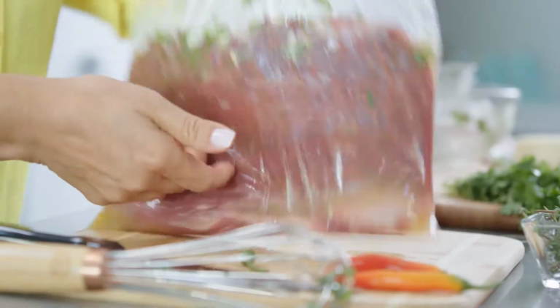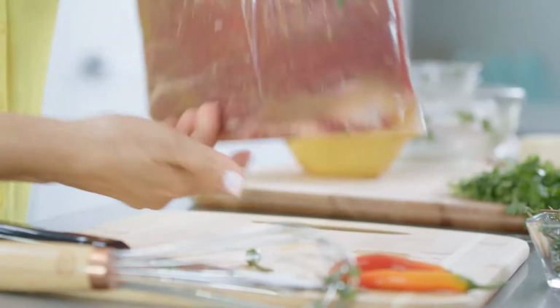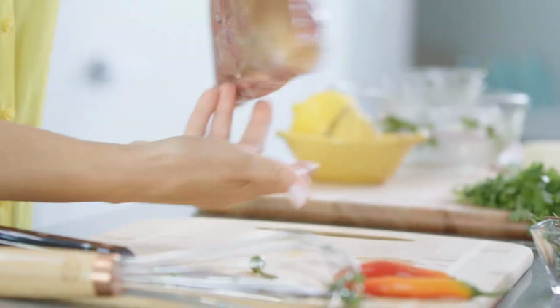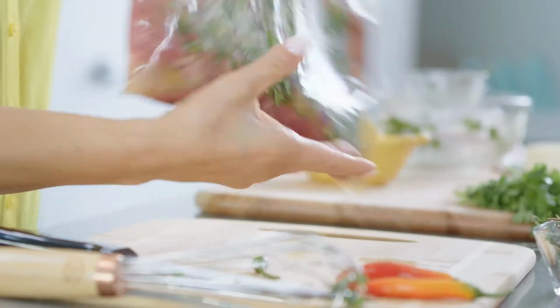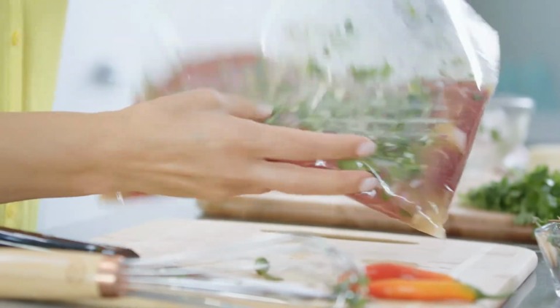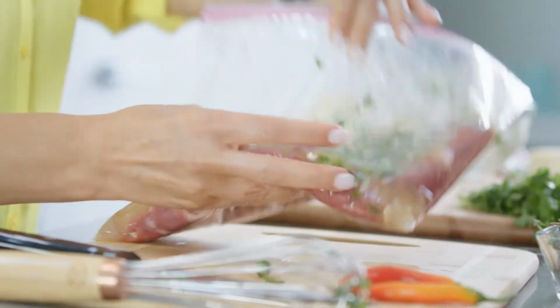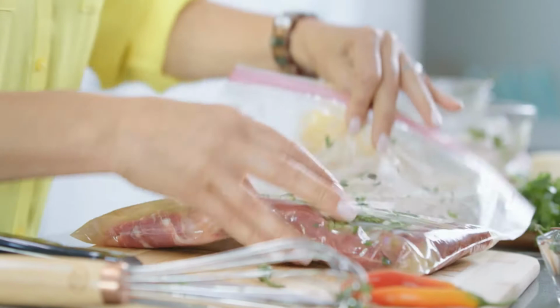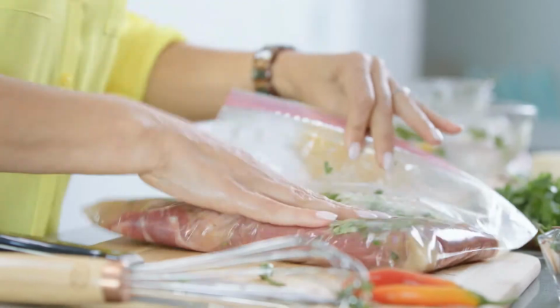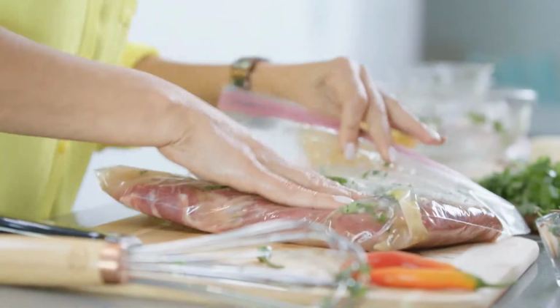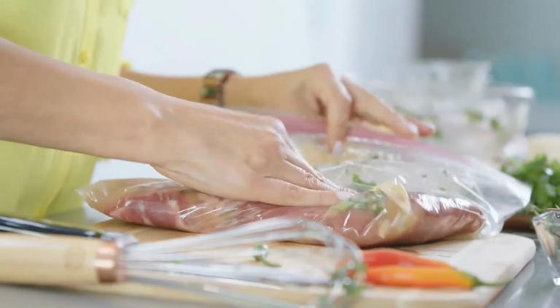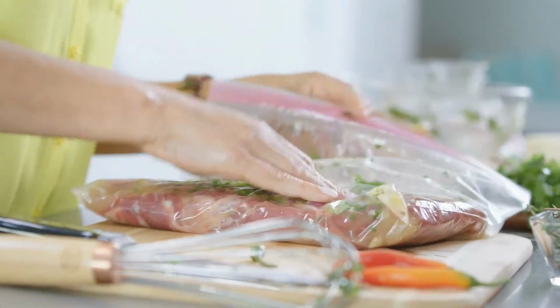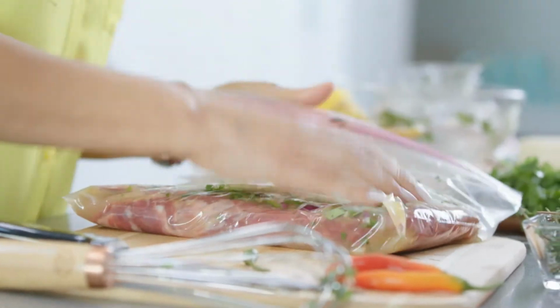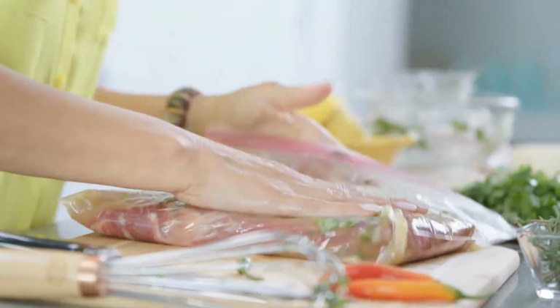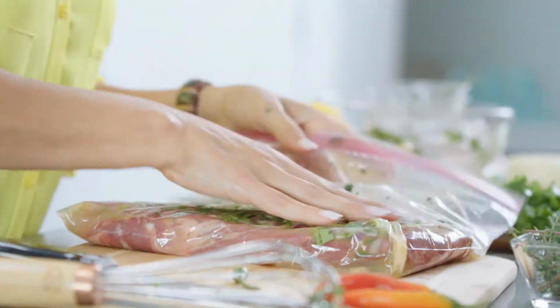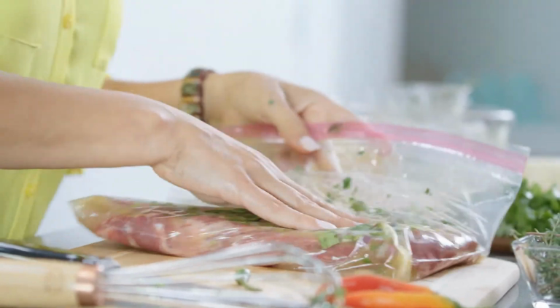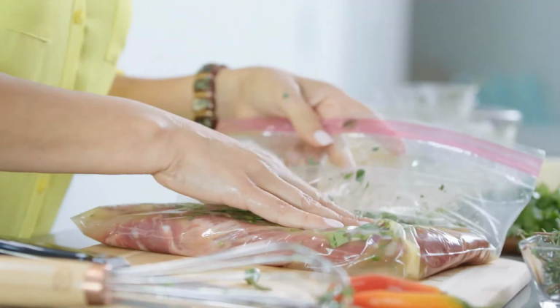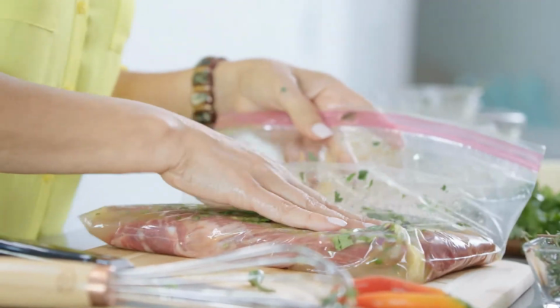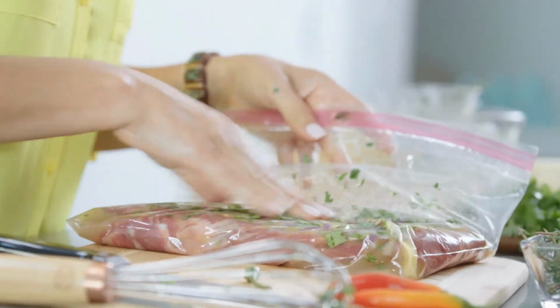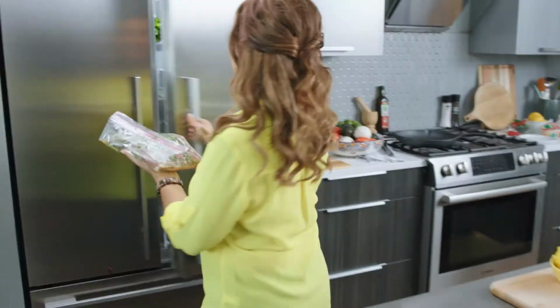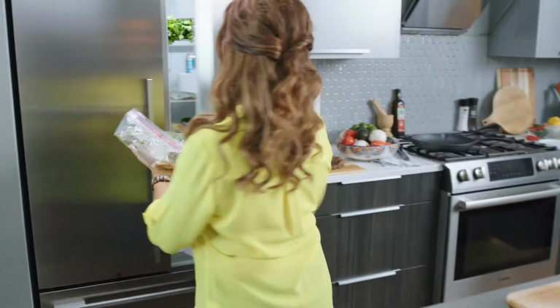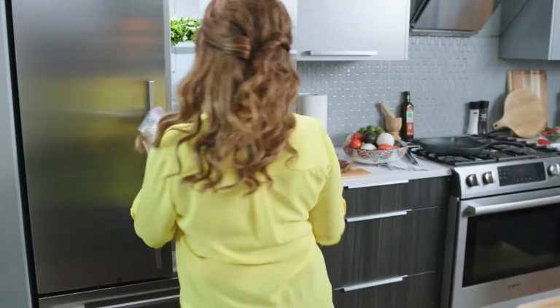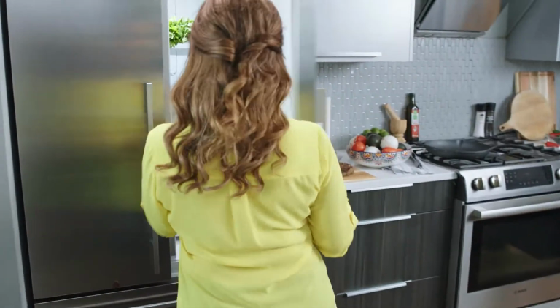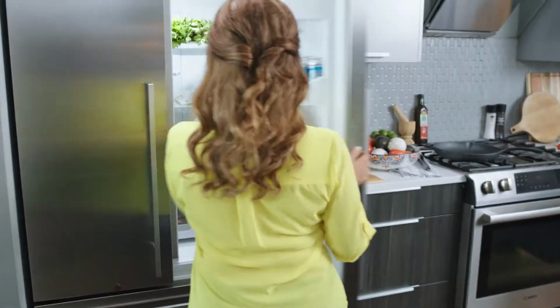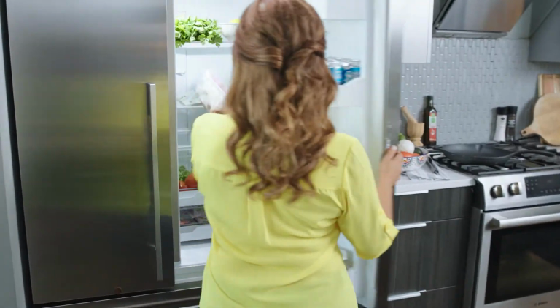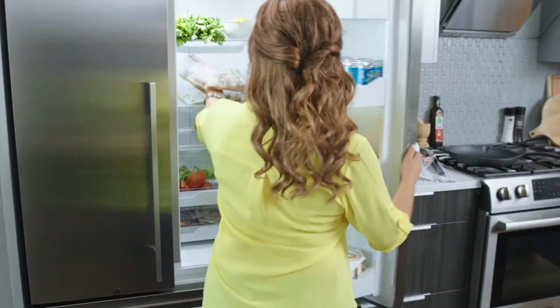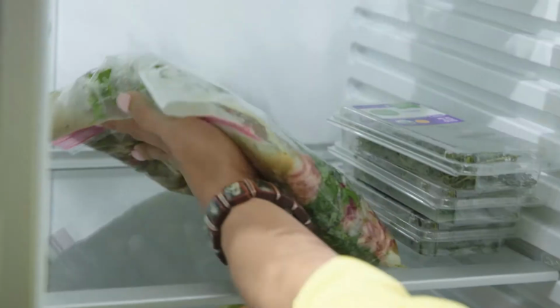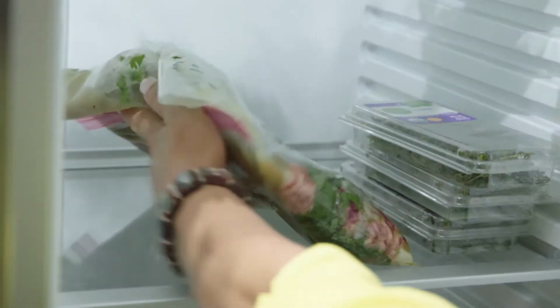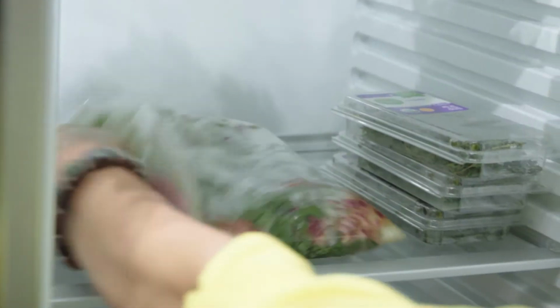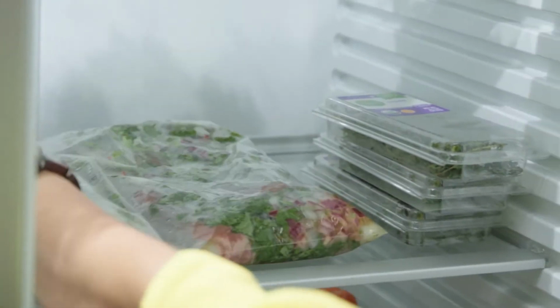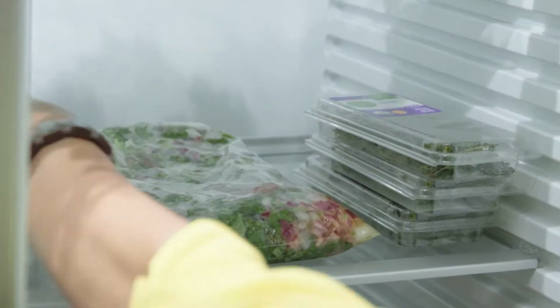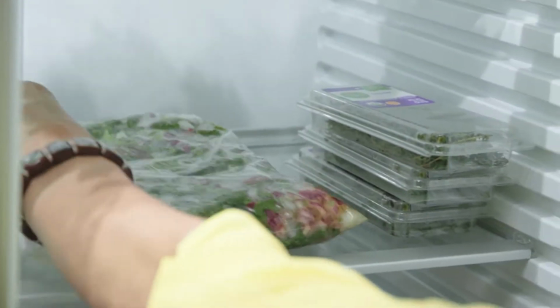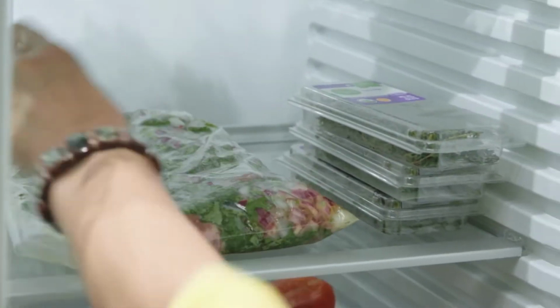You can let this rest on your counter for 30 minutes or refrigerate it for up to four hours.